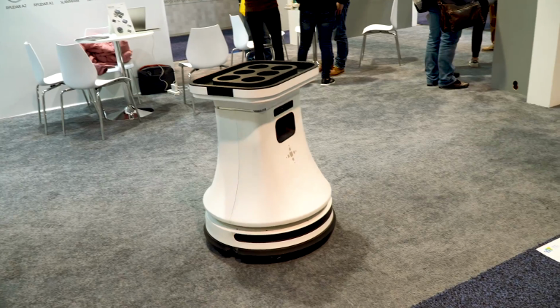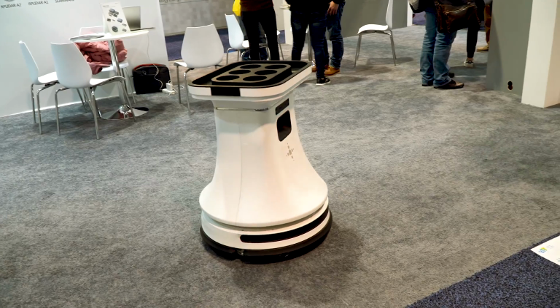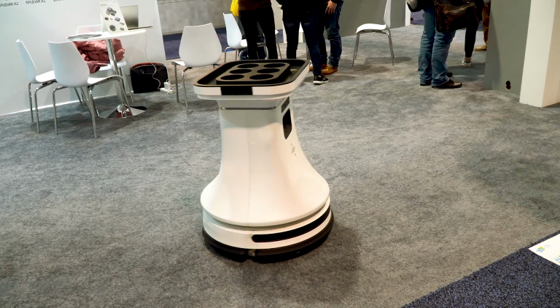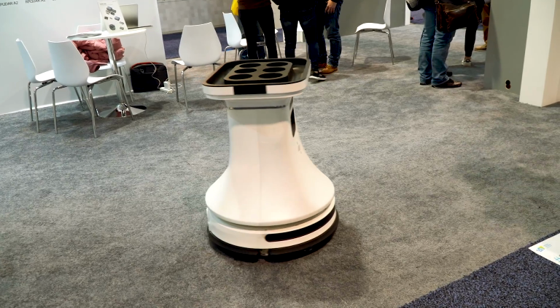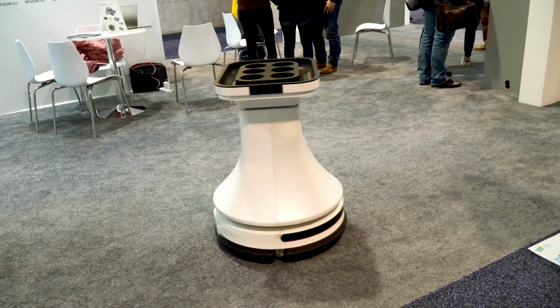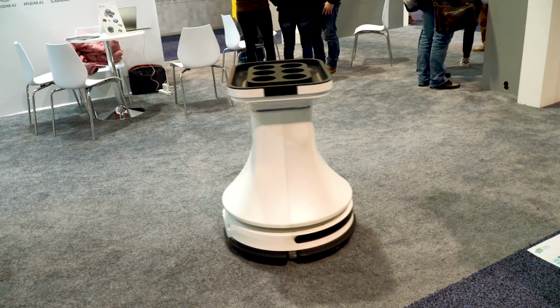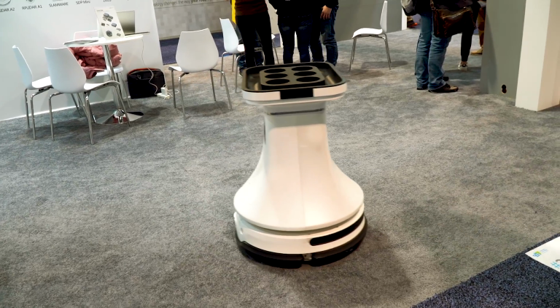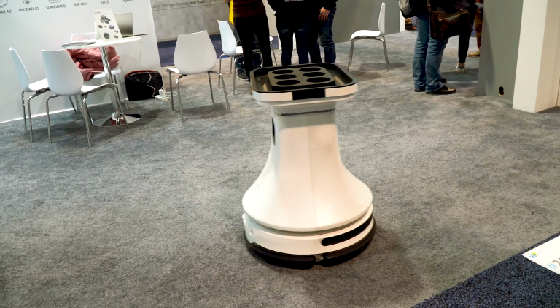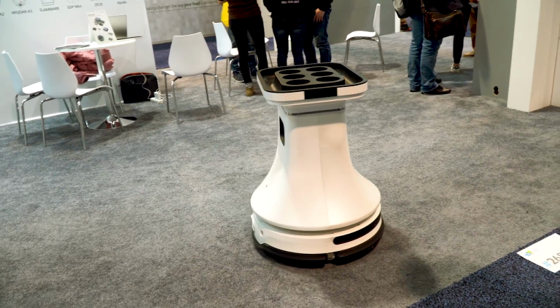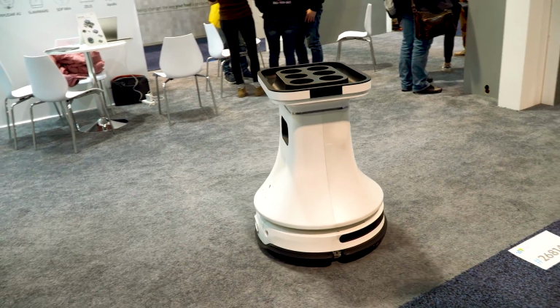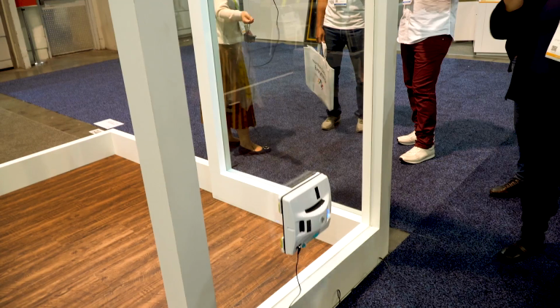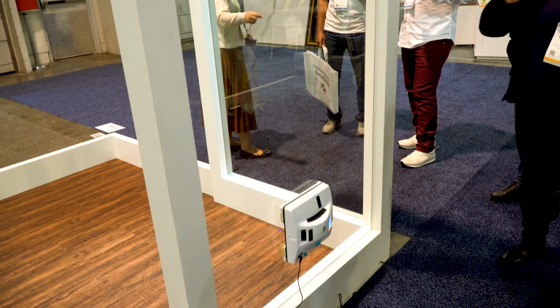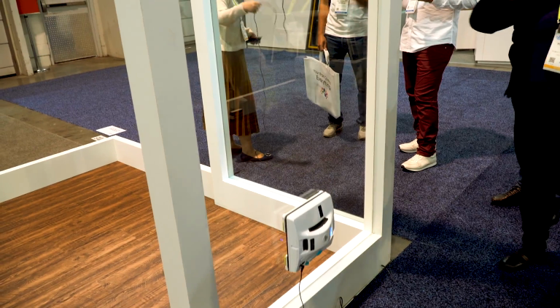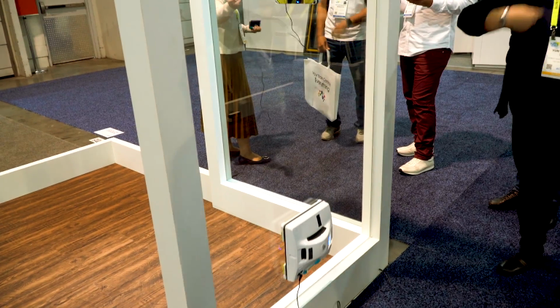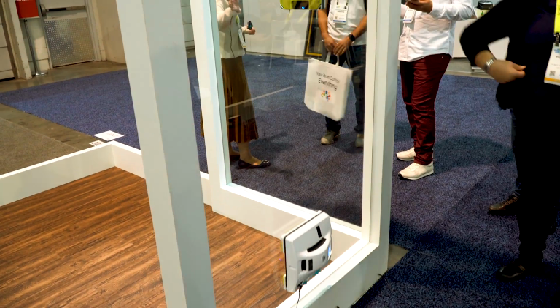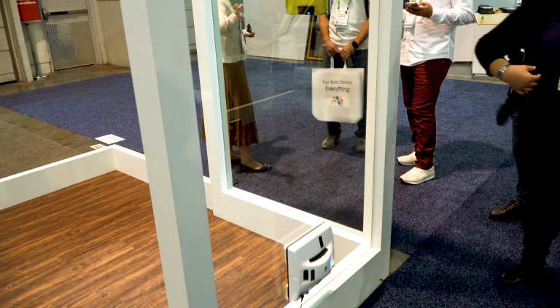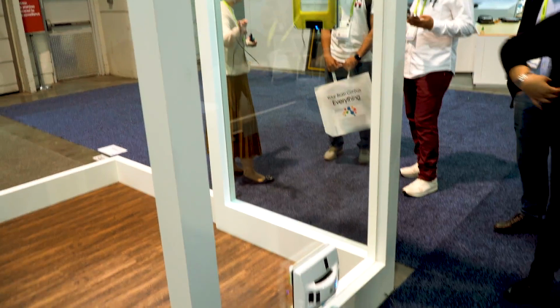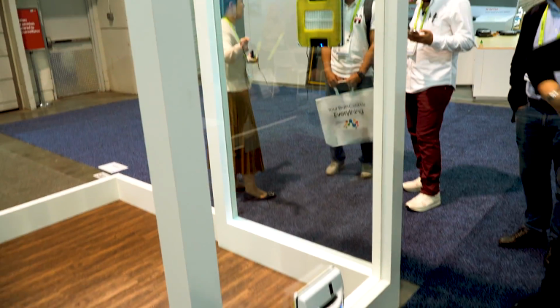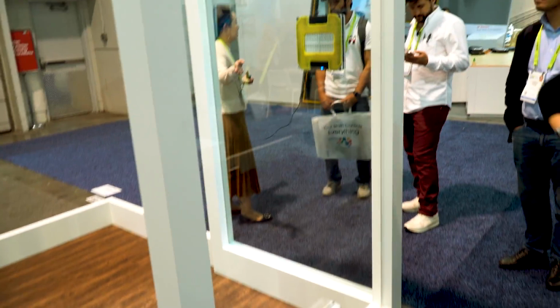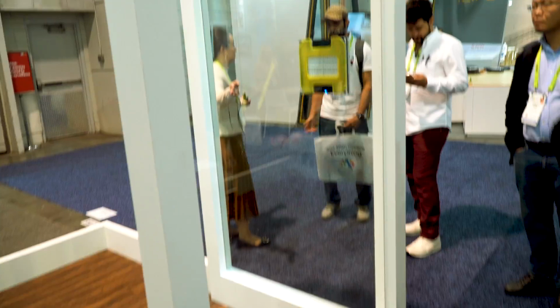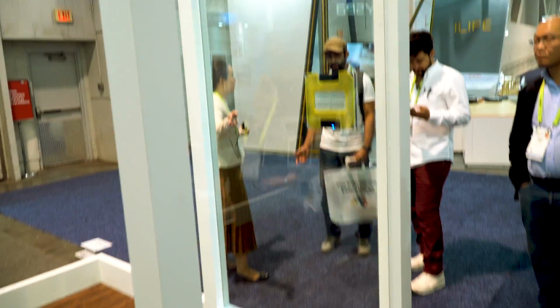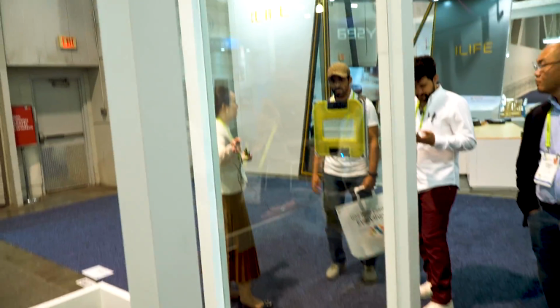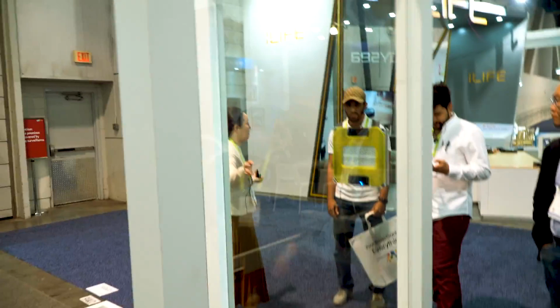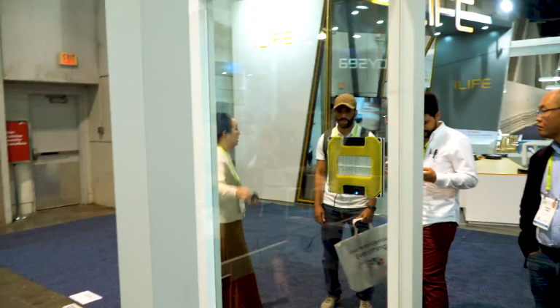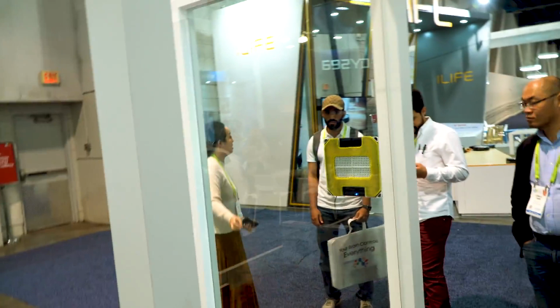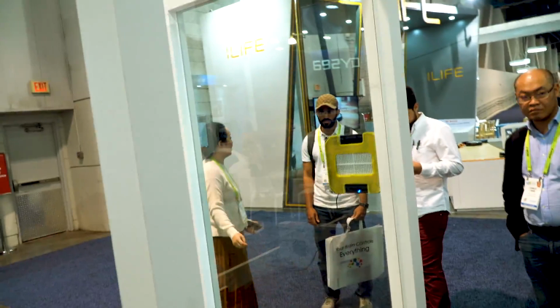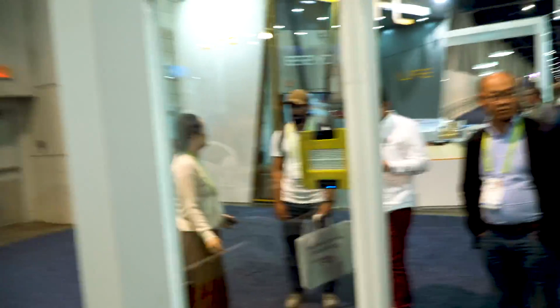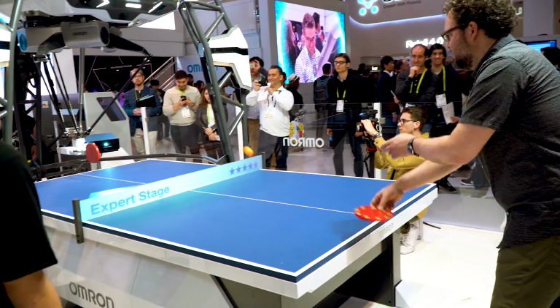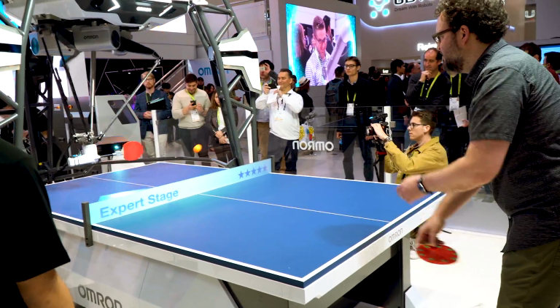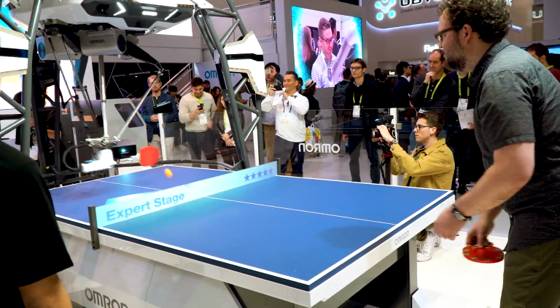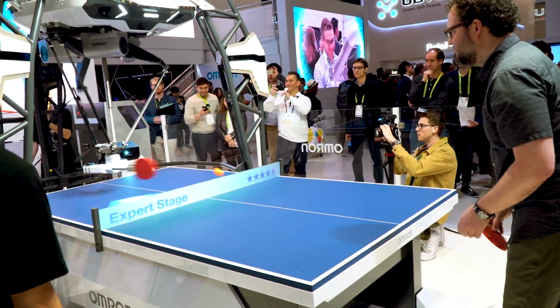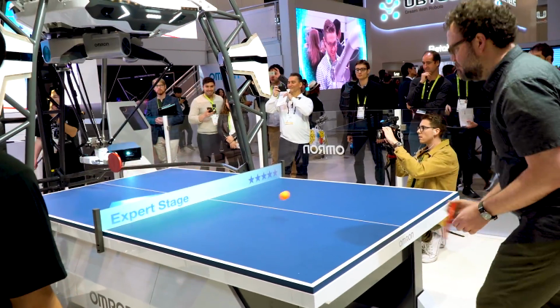This one reminds me of R2-D2. I've got ones here that clean windows, do all kinds of tasks for you, even play ping-pong.